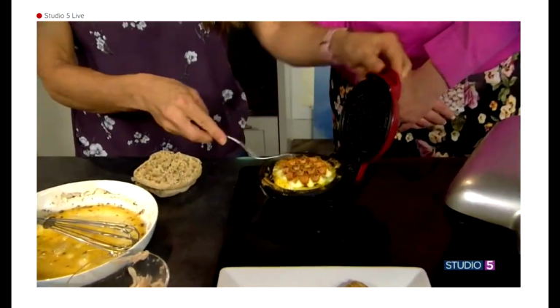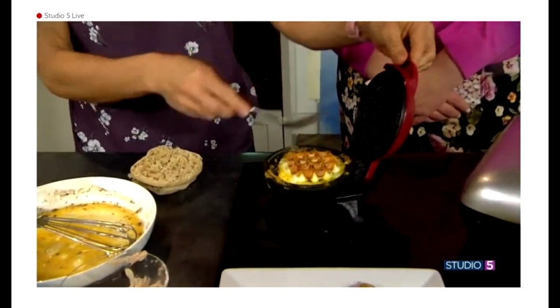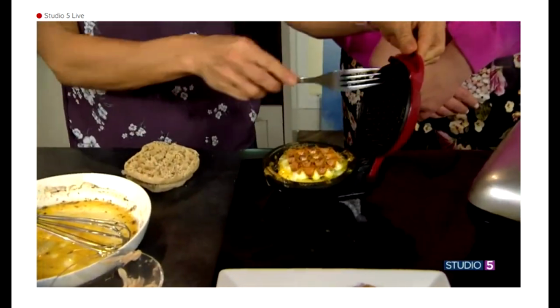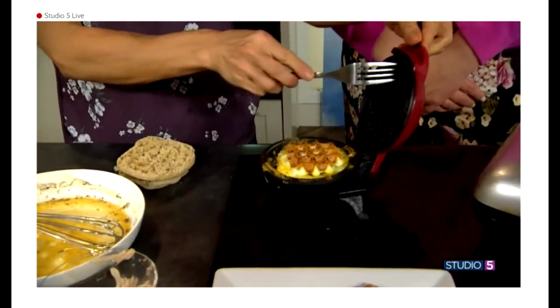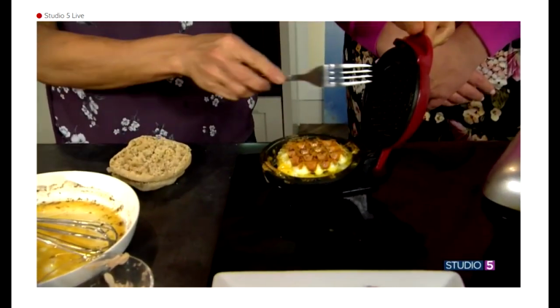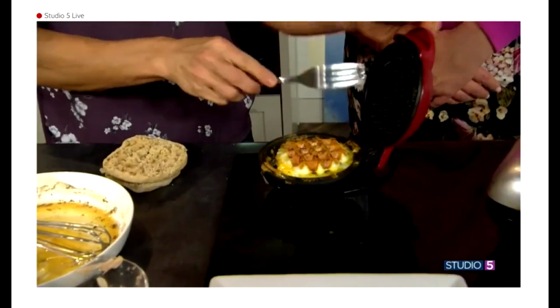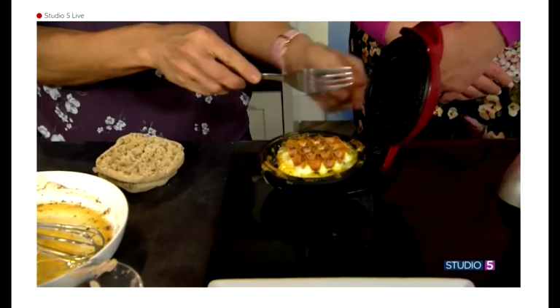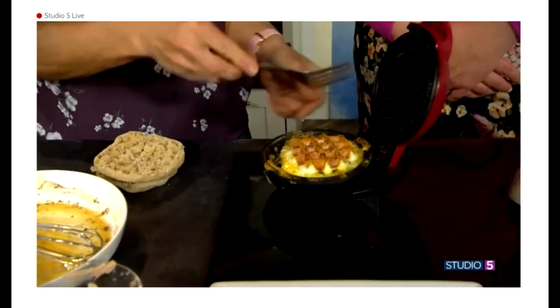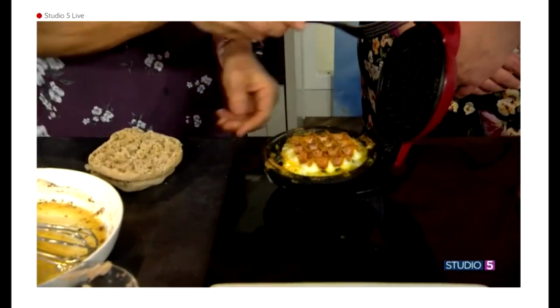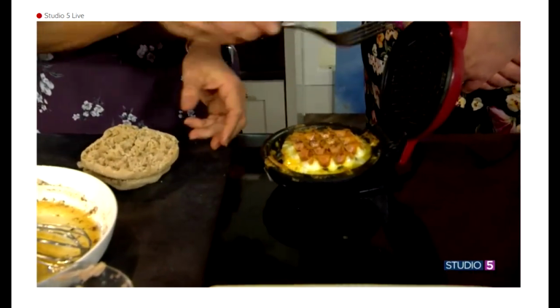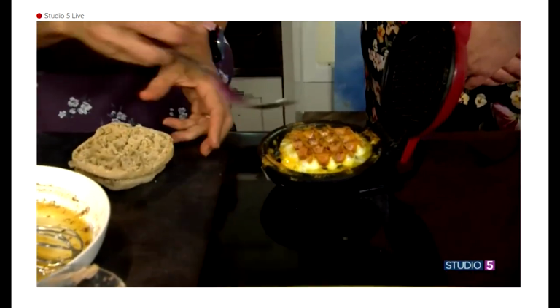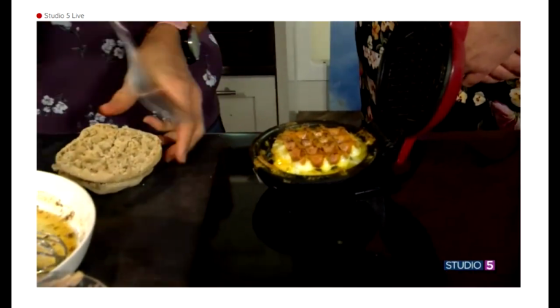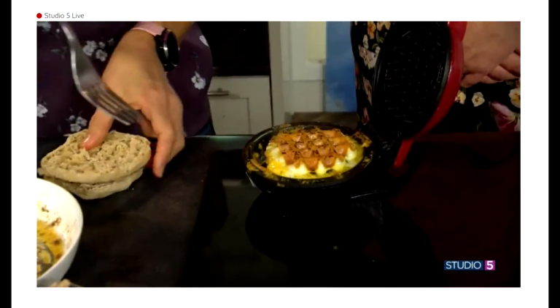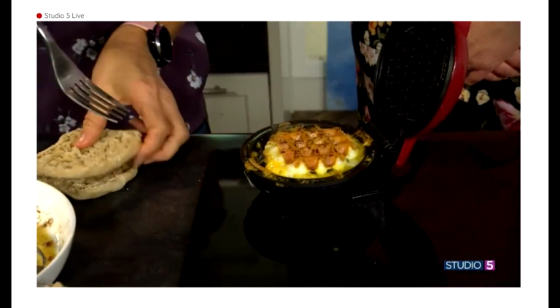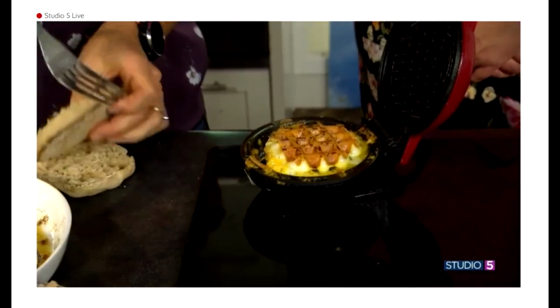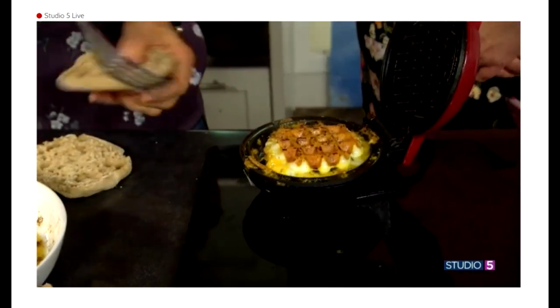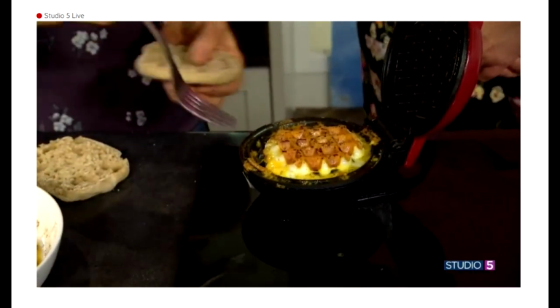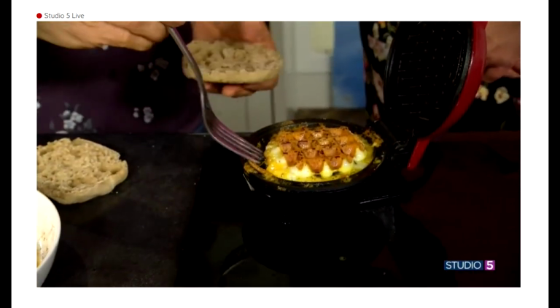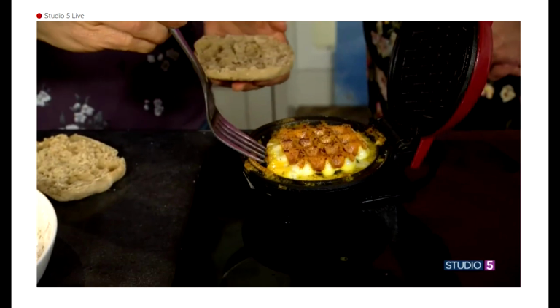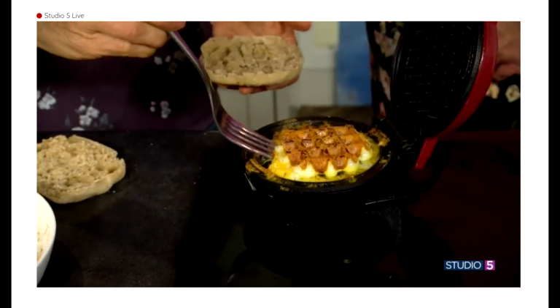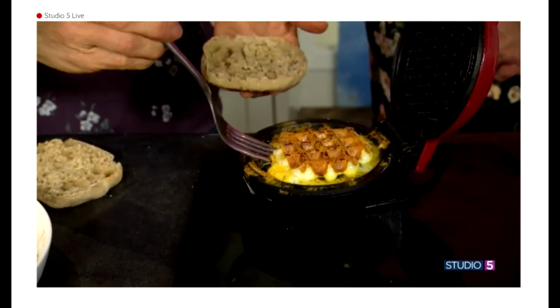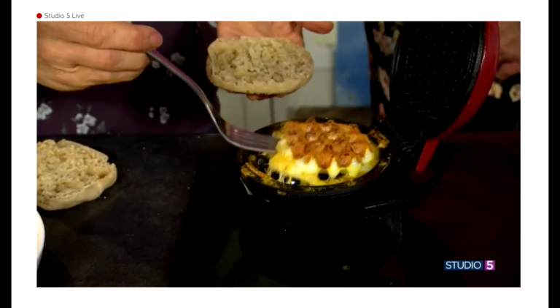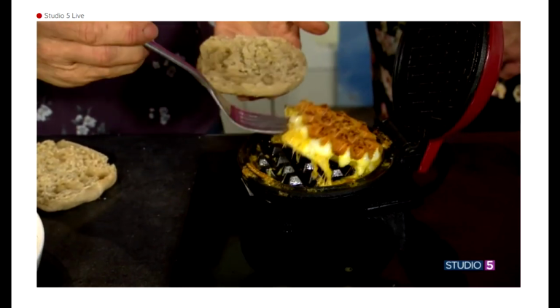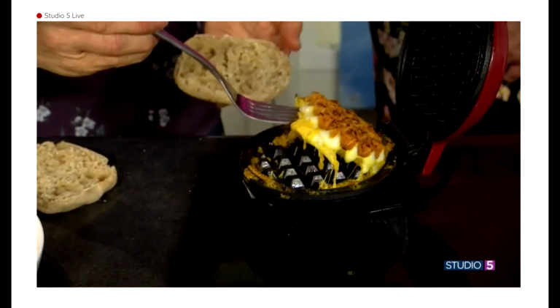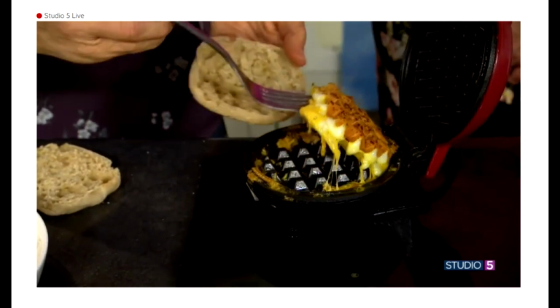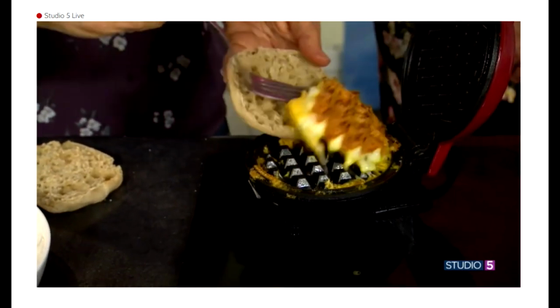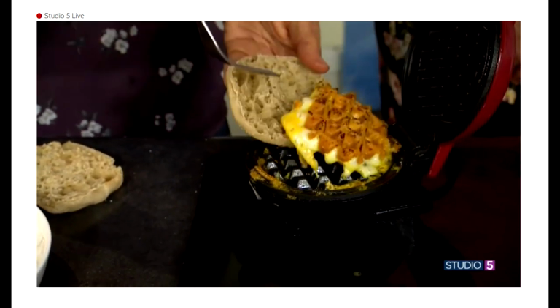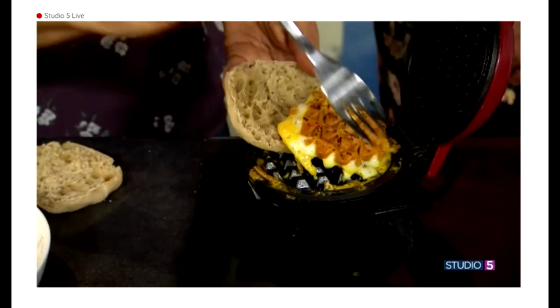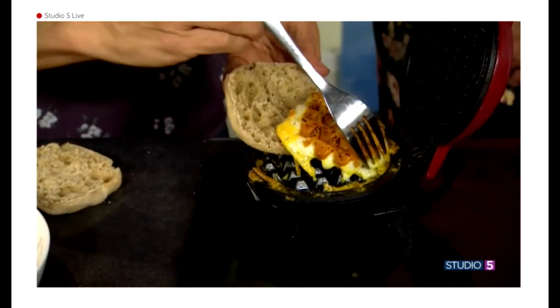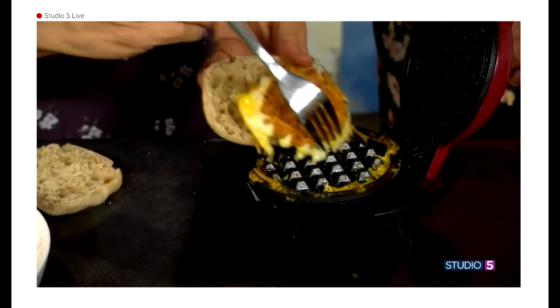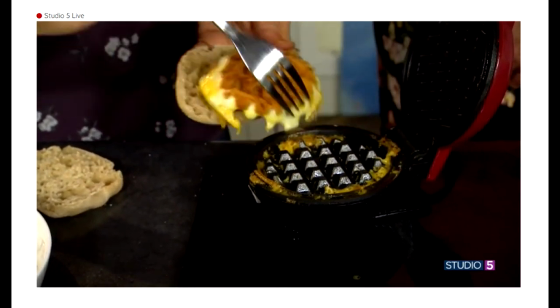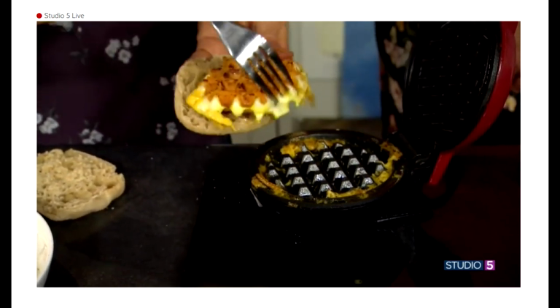Look at that — it comes out pretty clean off the waffle iron. It's a cheesy egg that you're going to put on a biscuit. Such a cheesy egg!